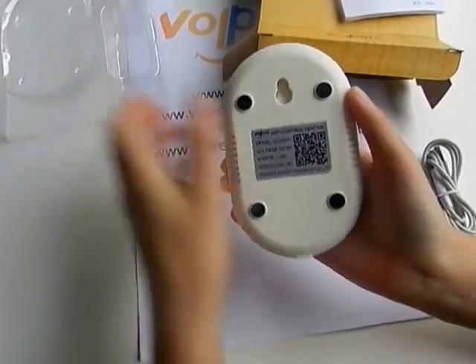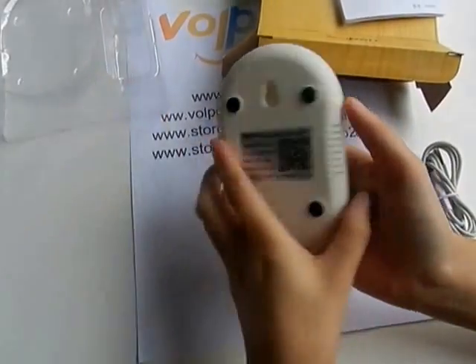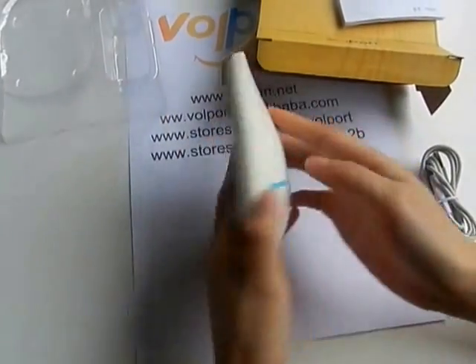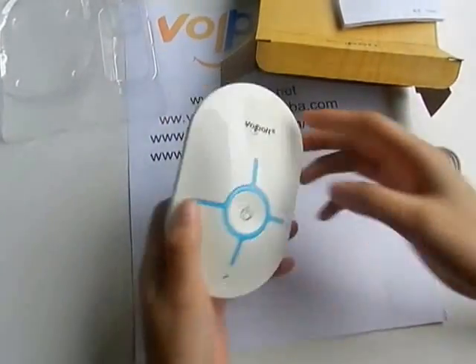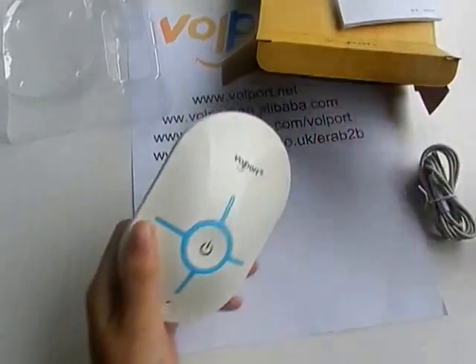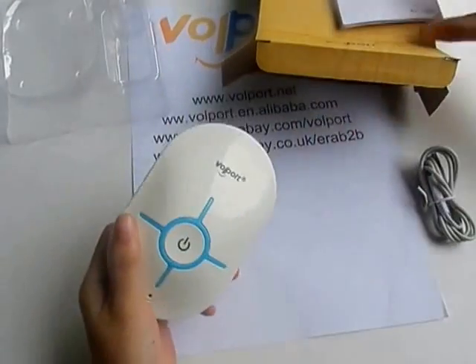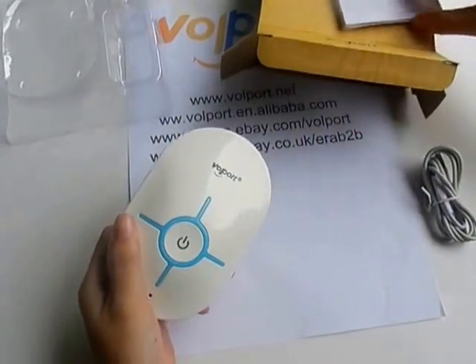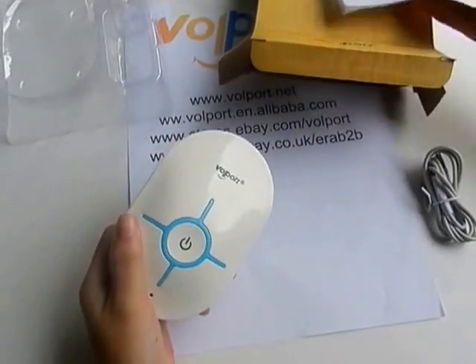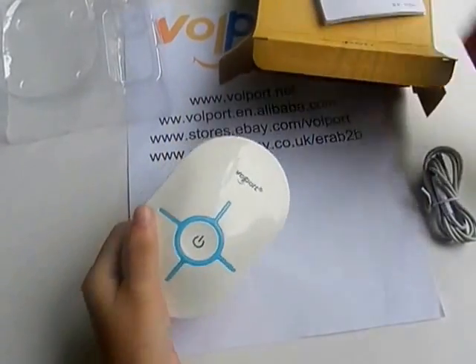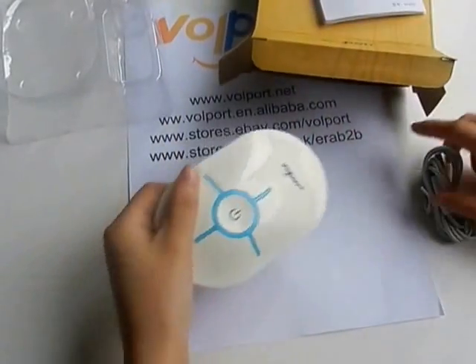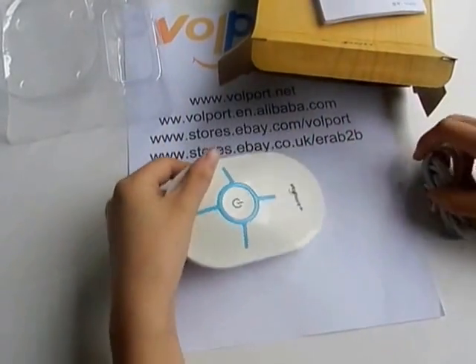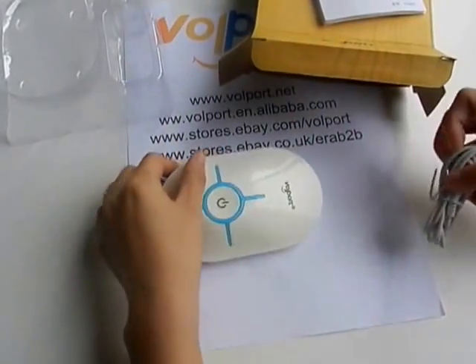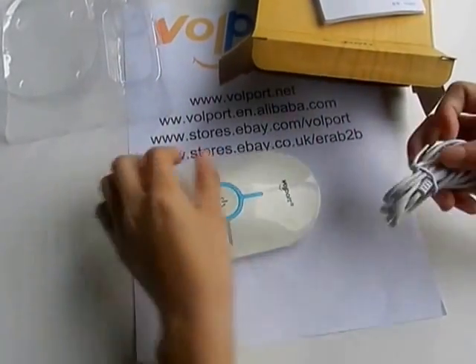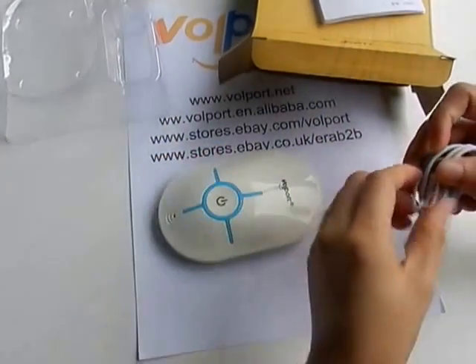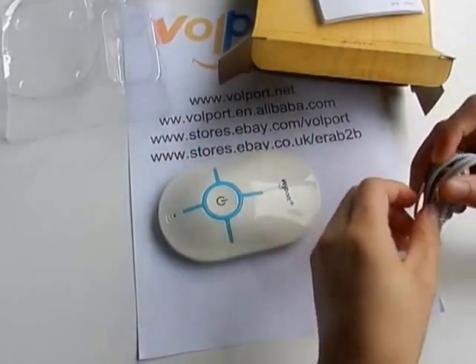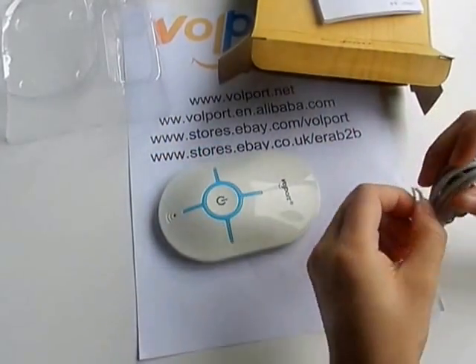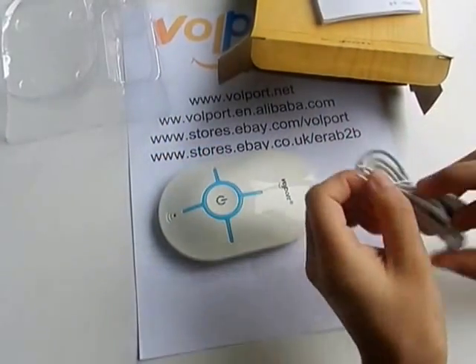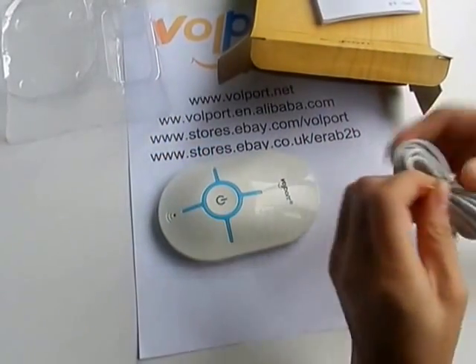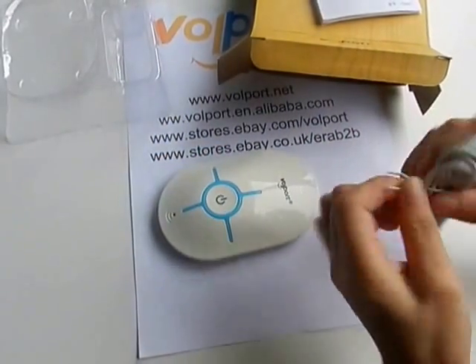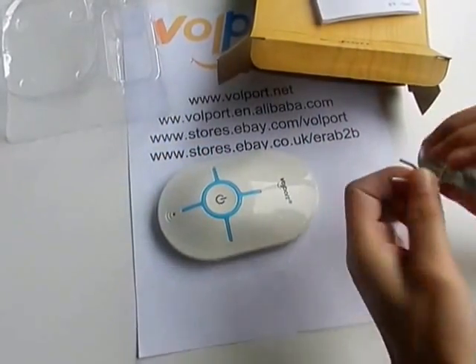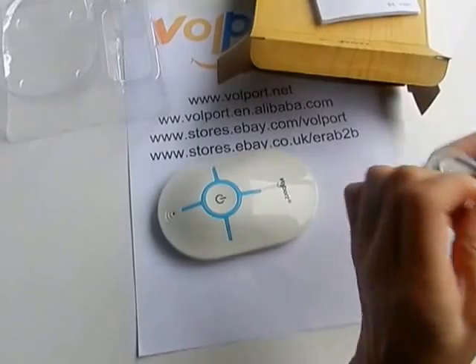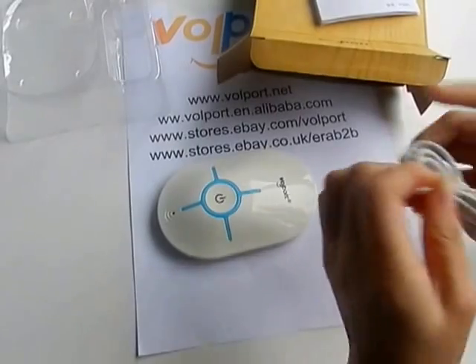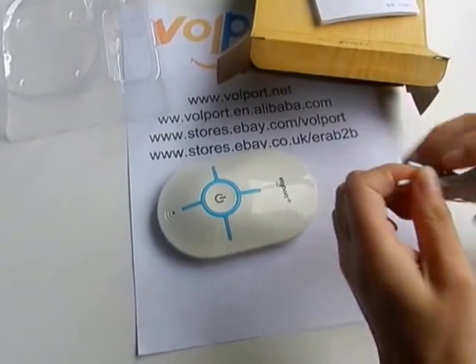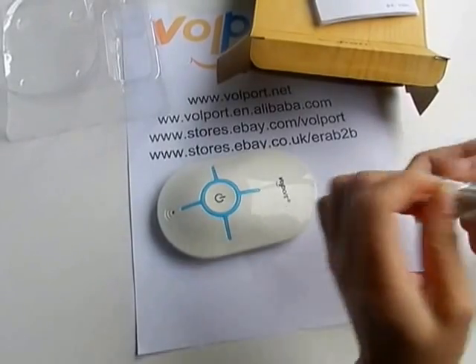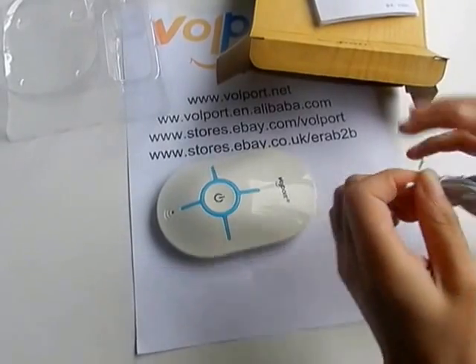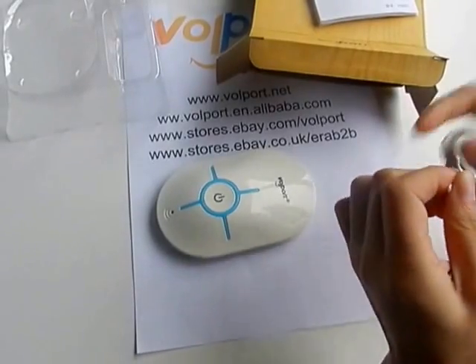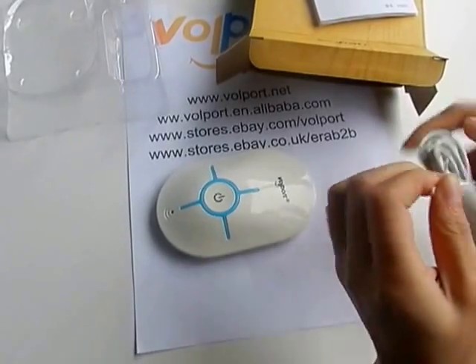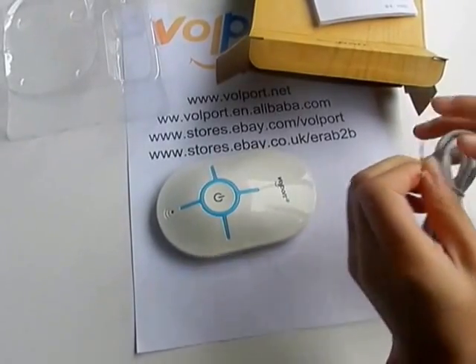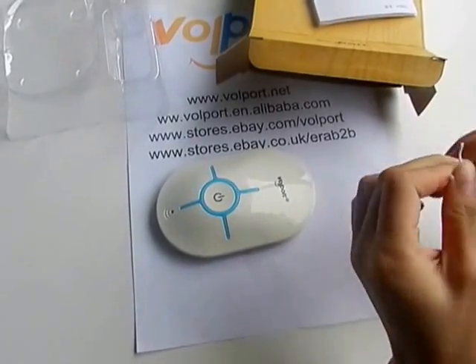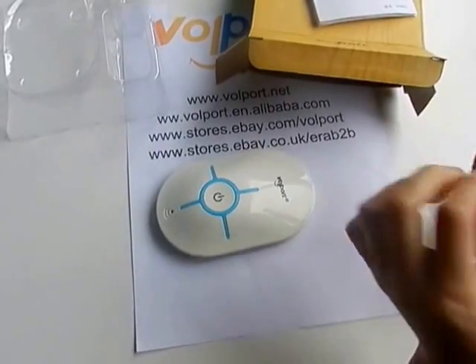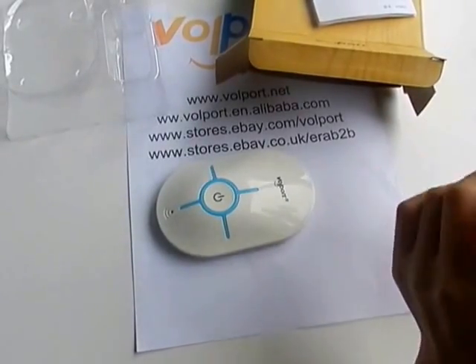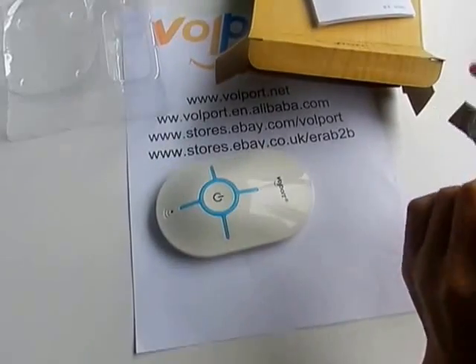So now let me show you how to use it. First of all, connect it with power.